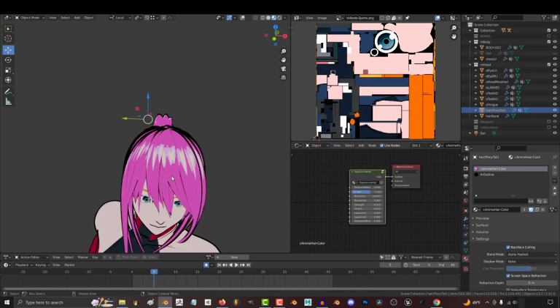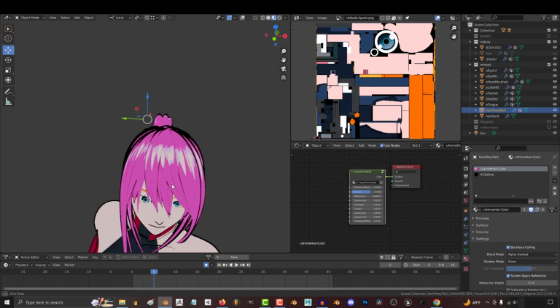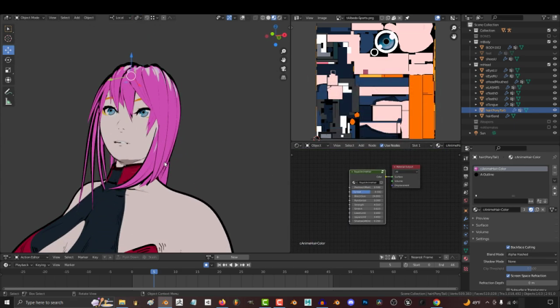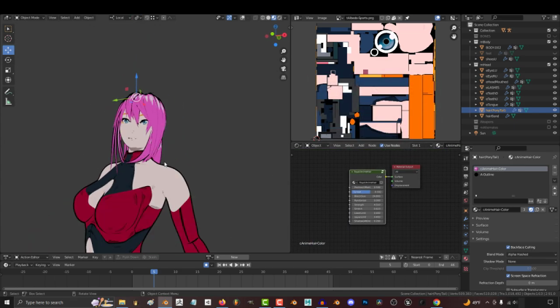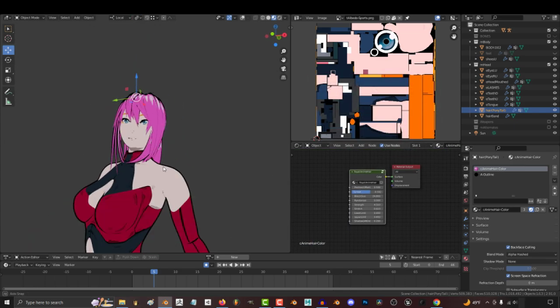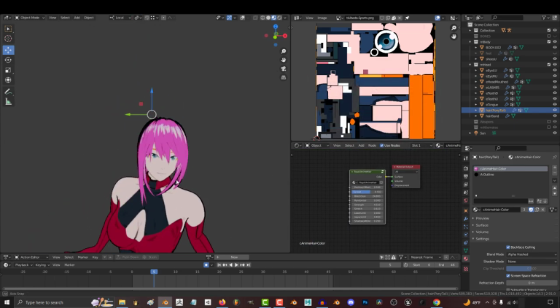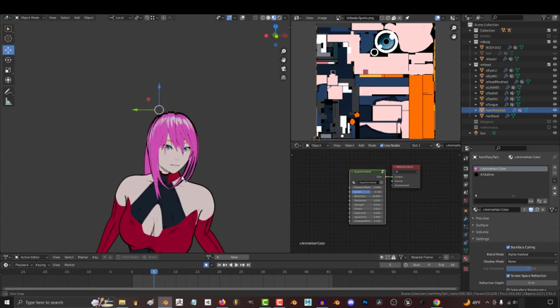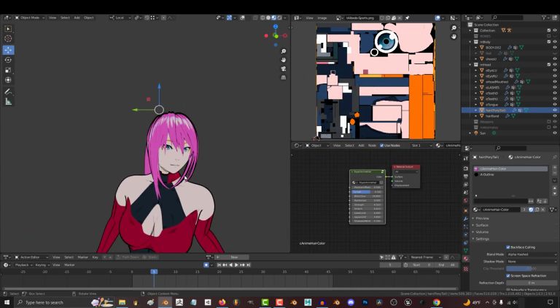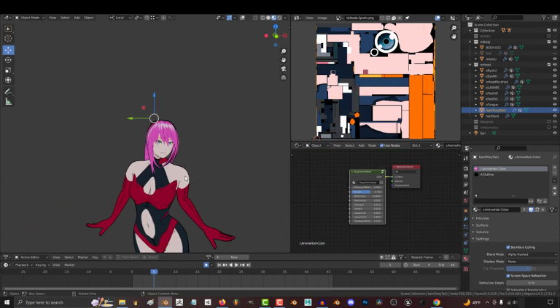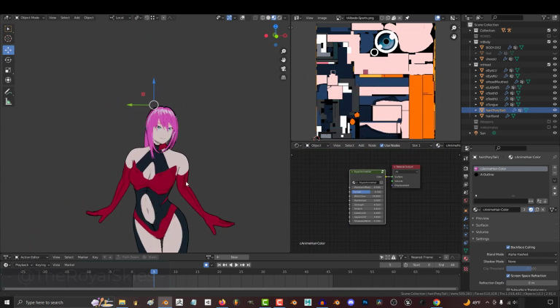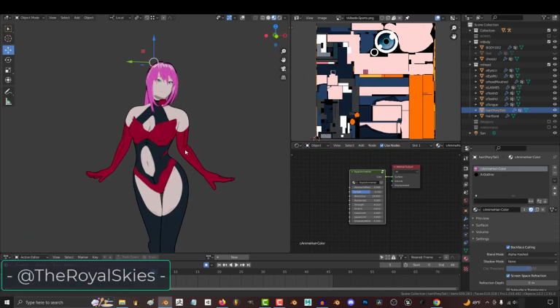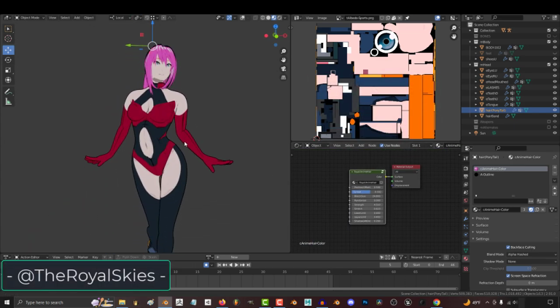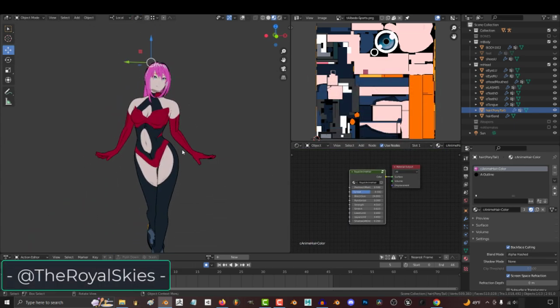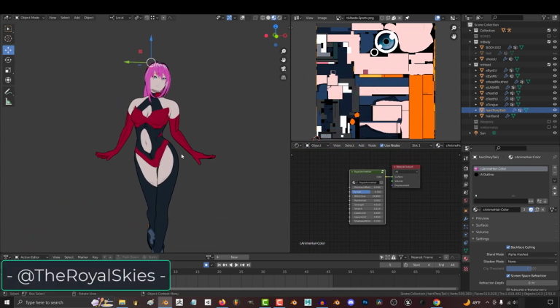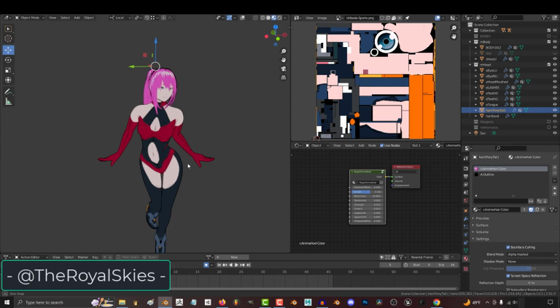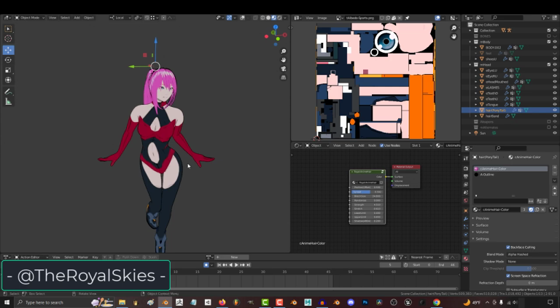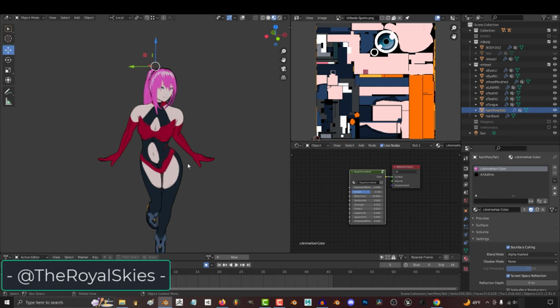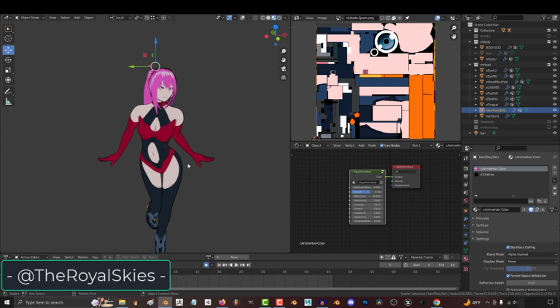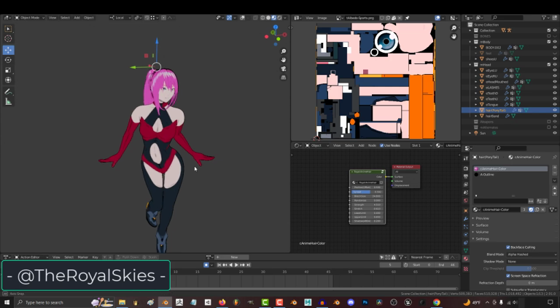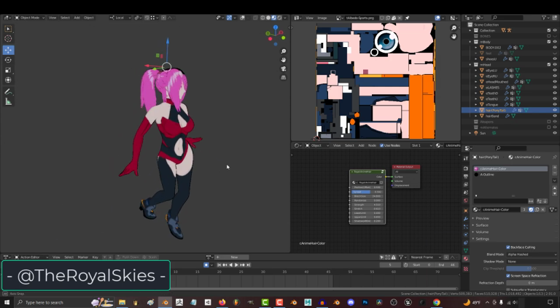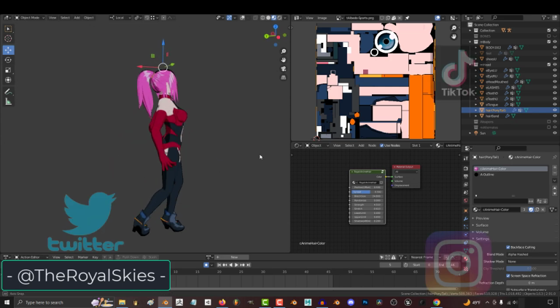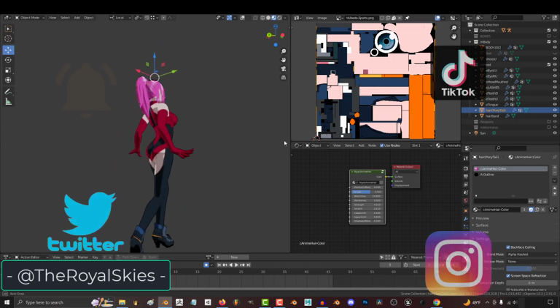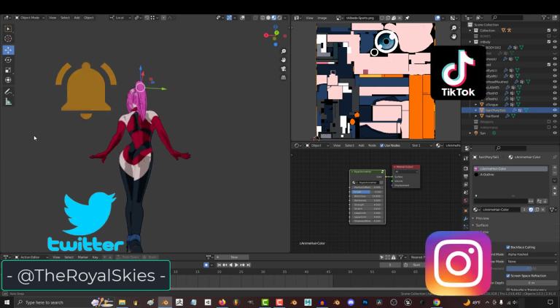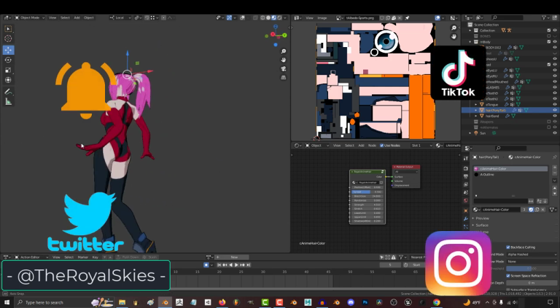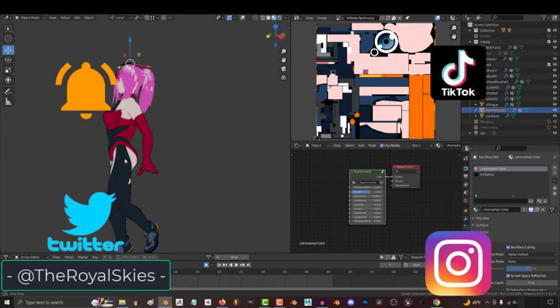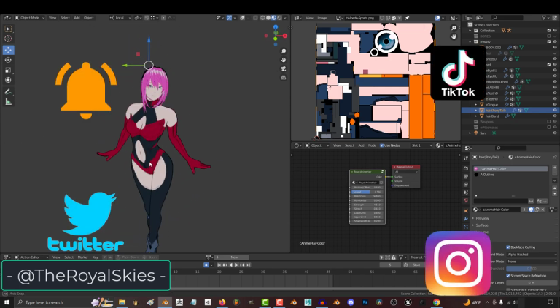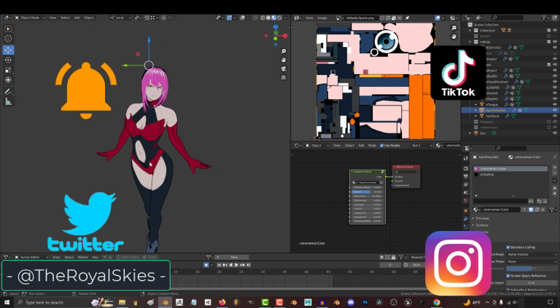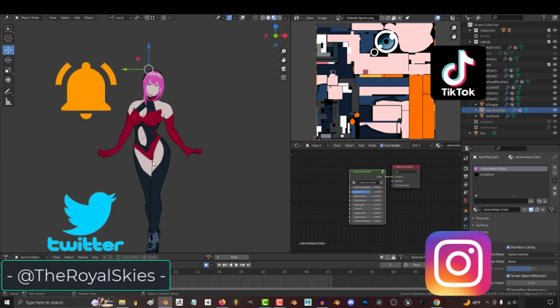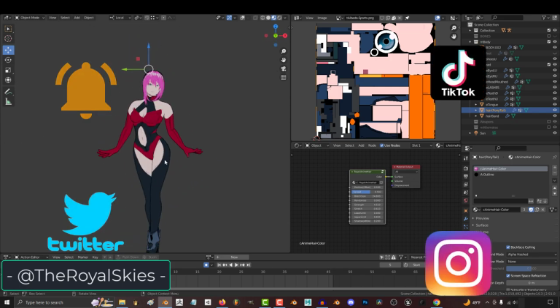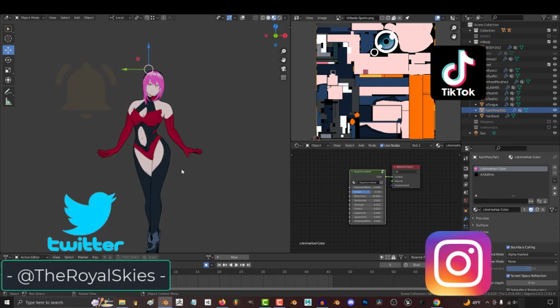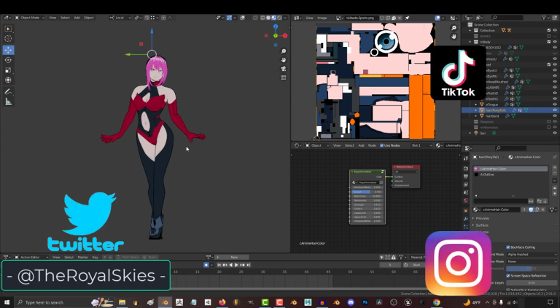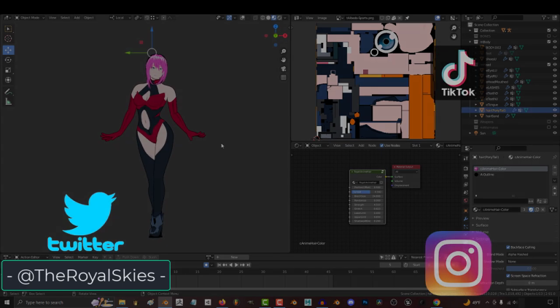So that's how you use the doll. I hope that helps, and as always, I hope you have a fantastic day and I'll see you around.